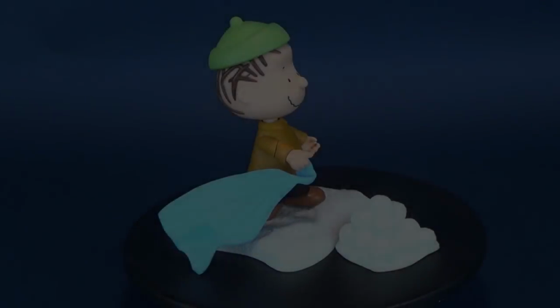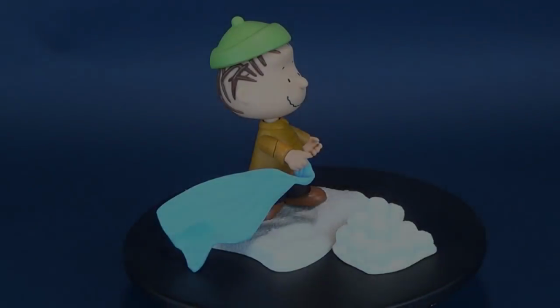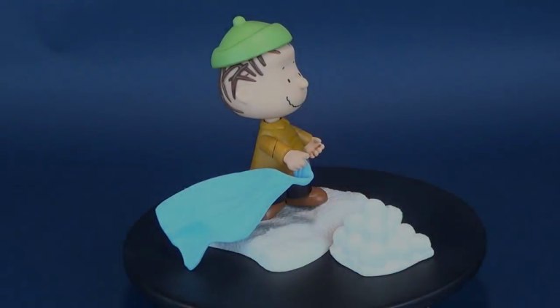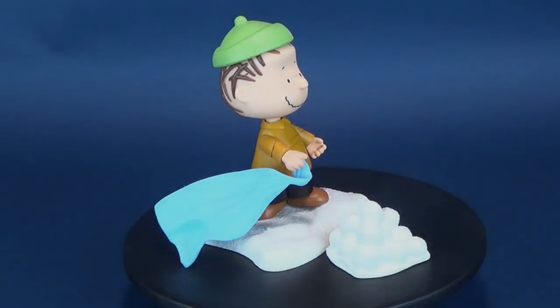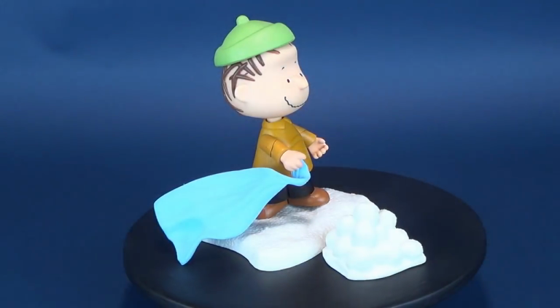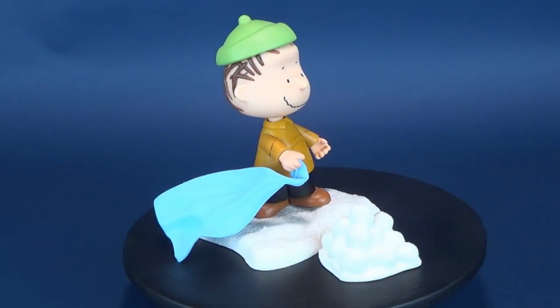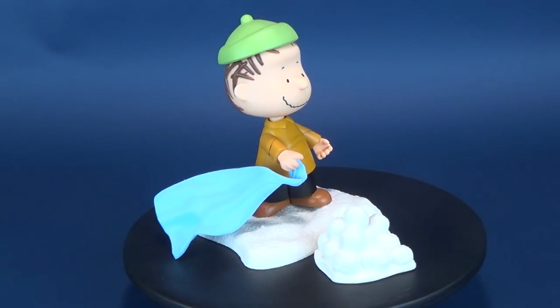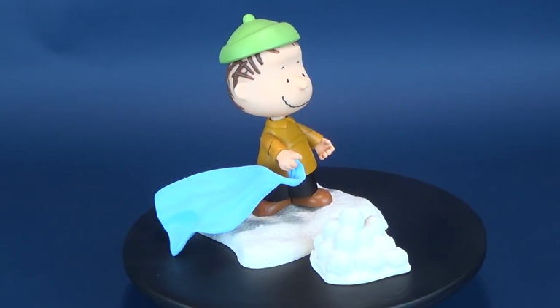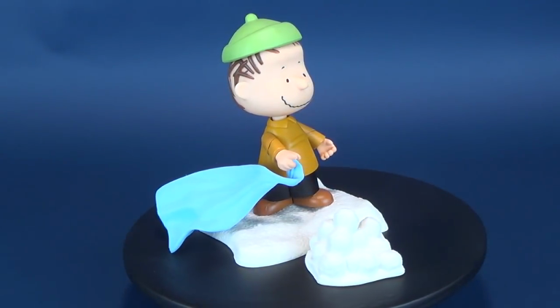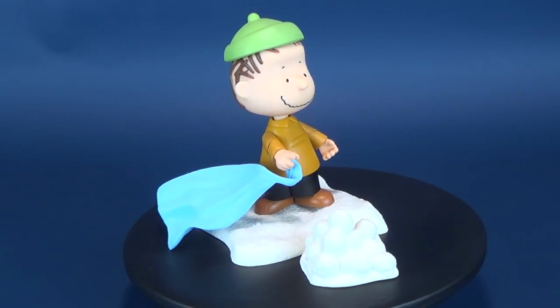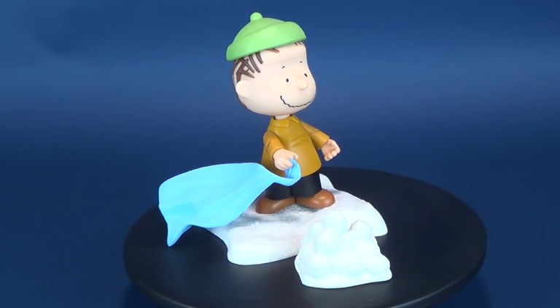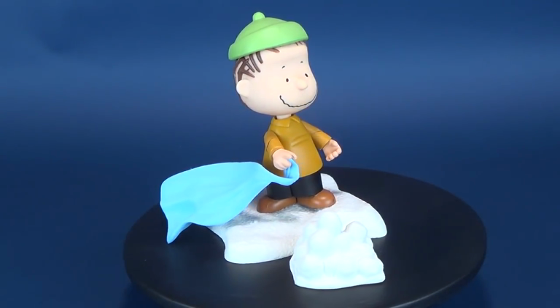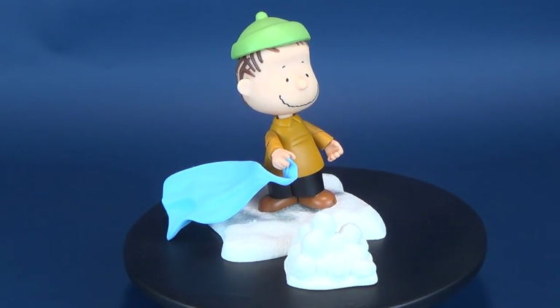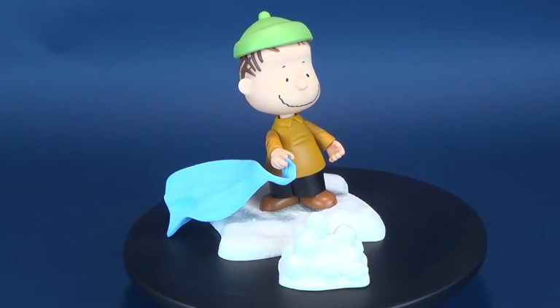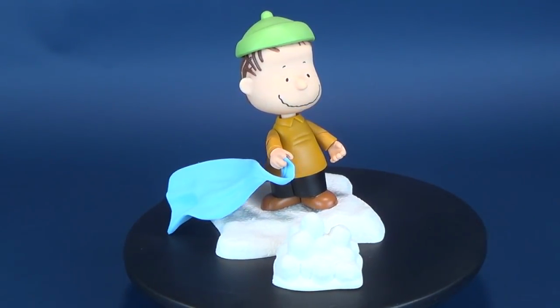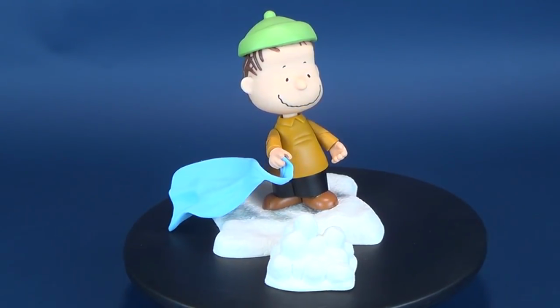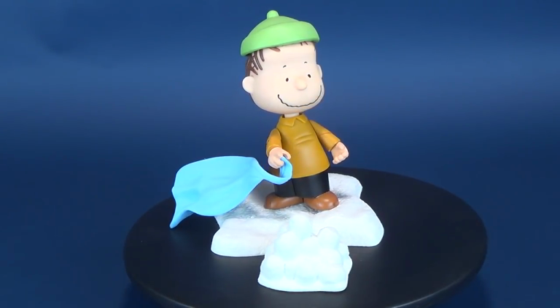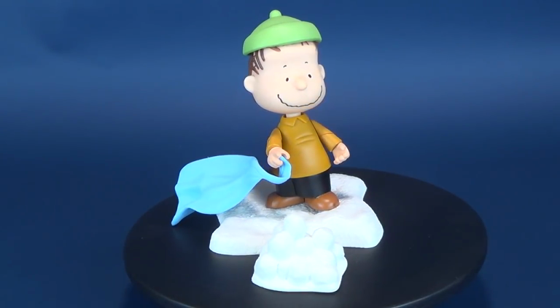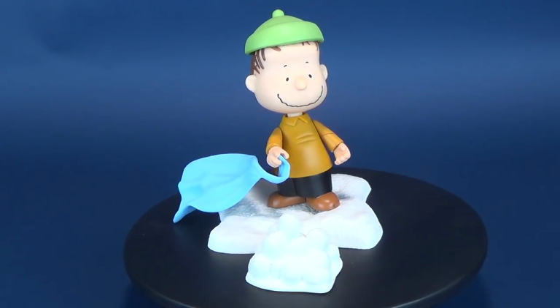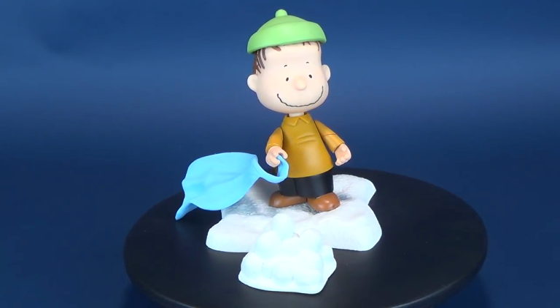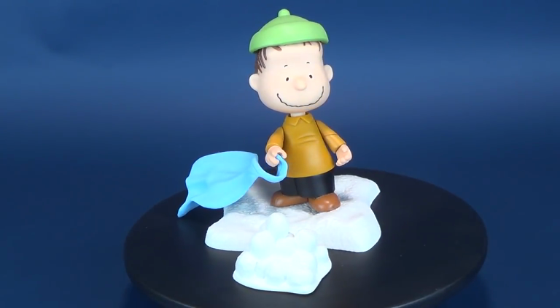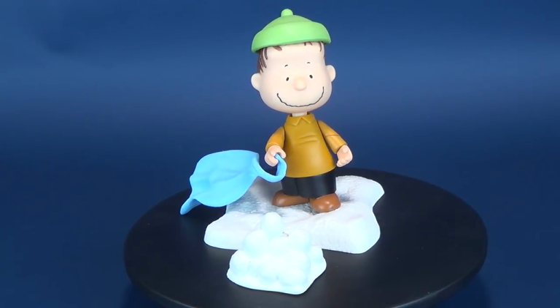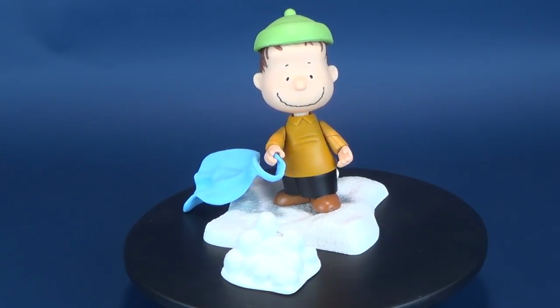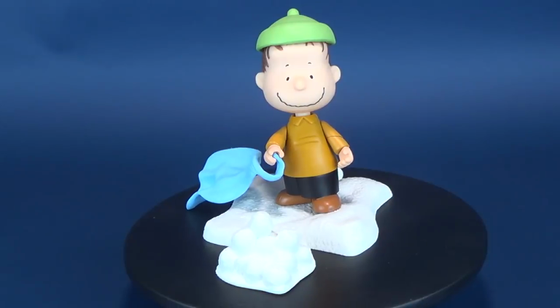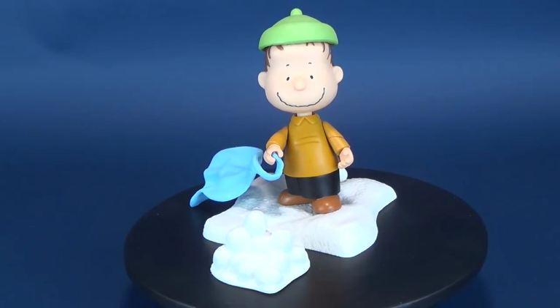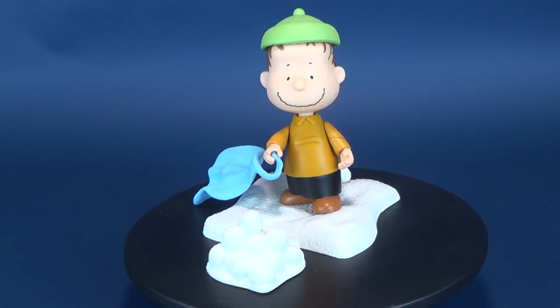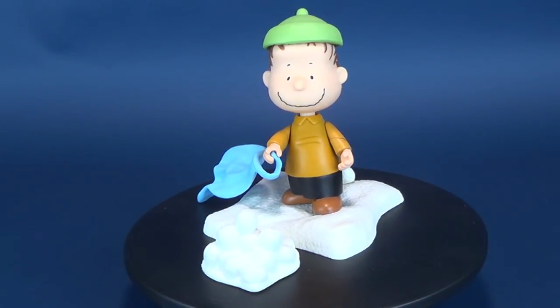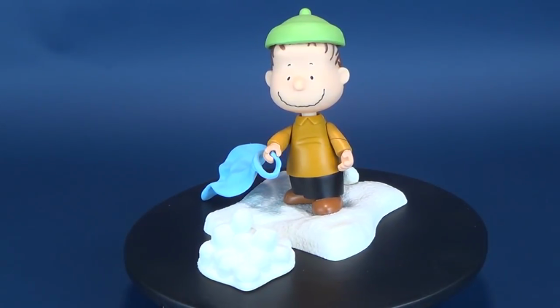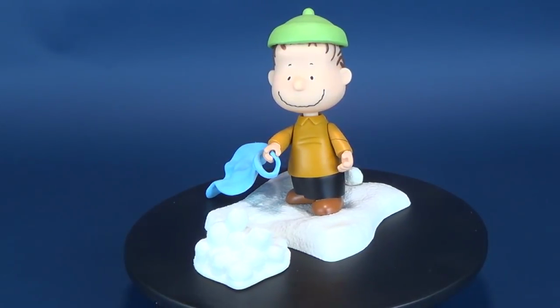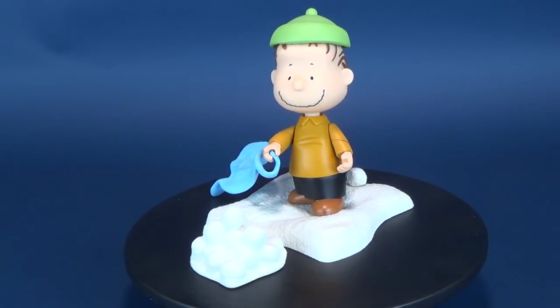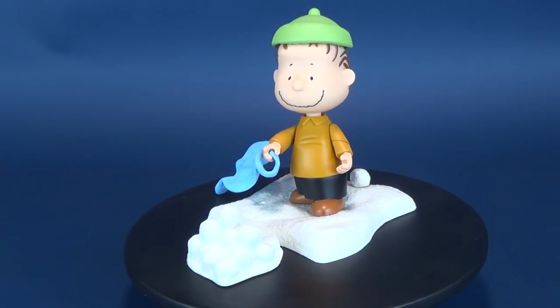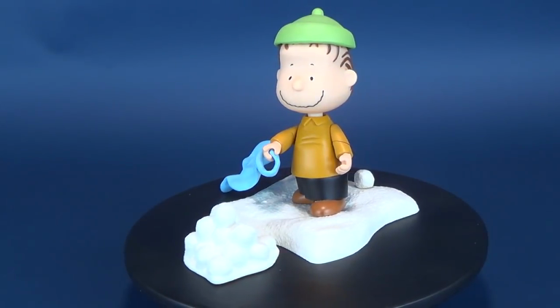Equipped with his trusty blanket, today's video we're going to be having a look at the Play Mantis Charlie Brown's Christmas.